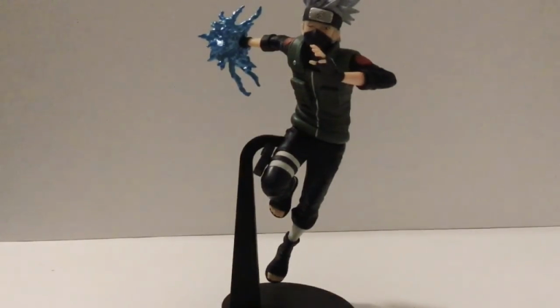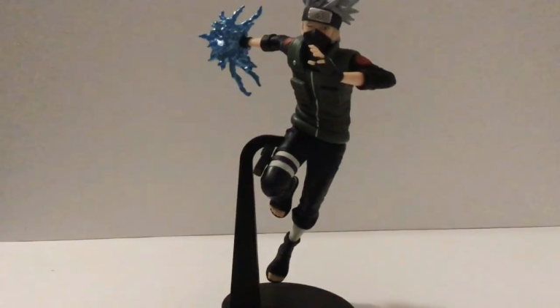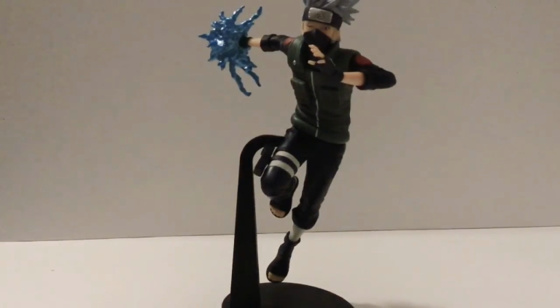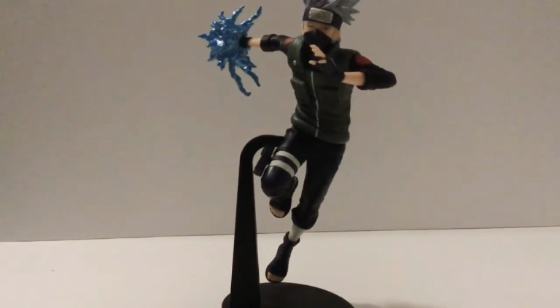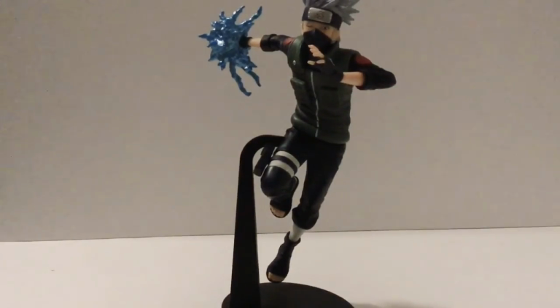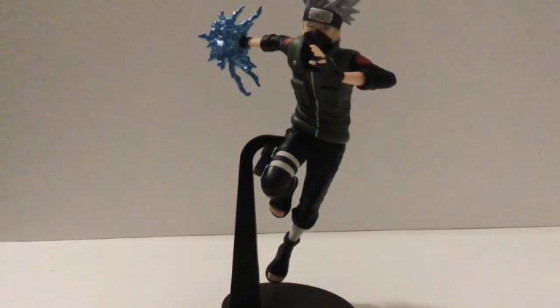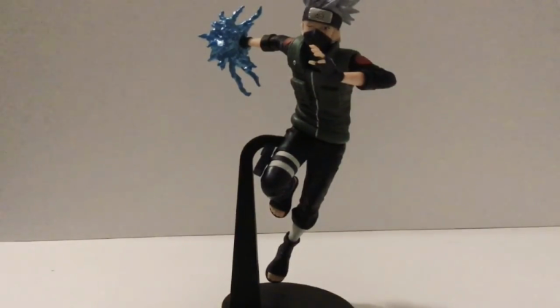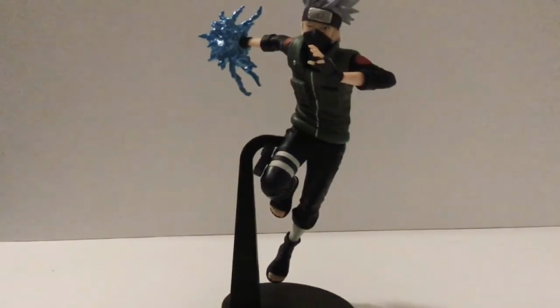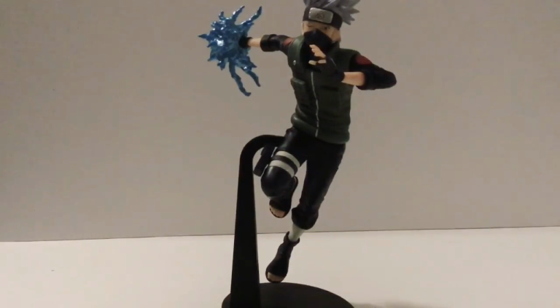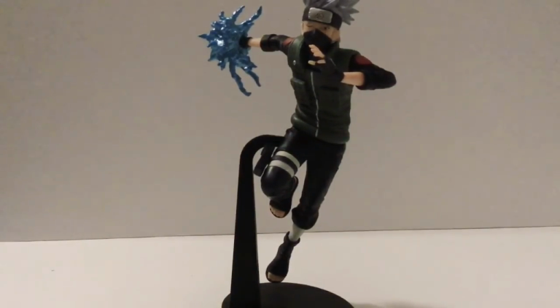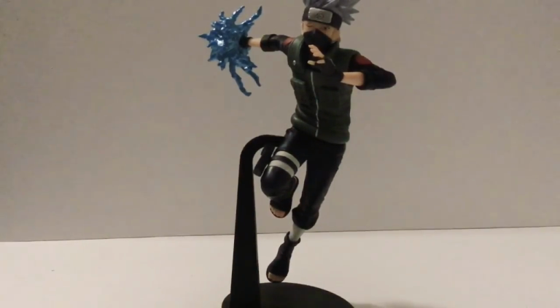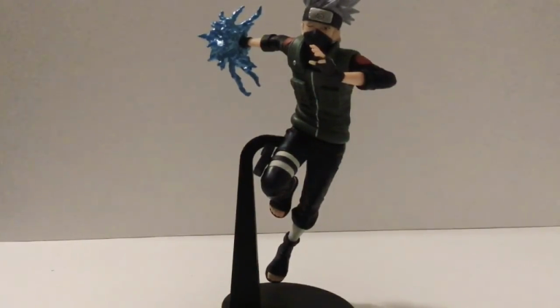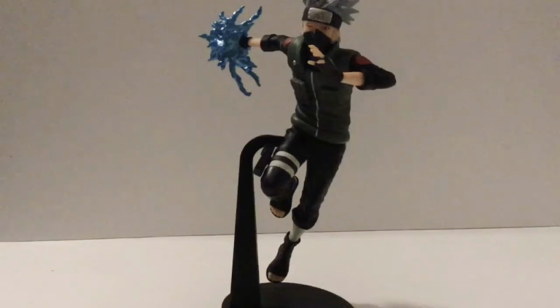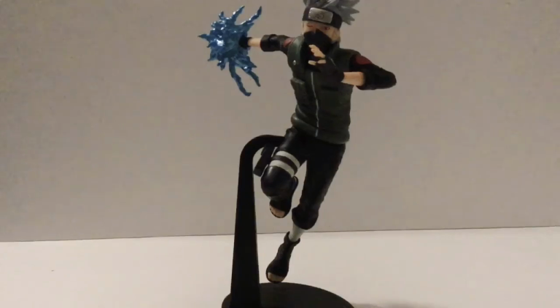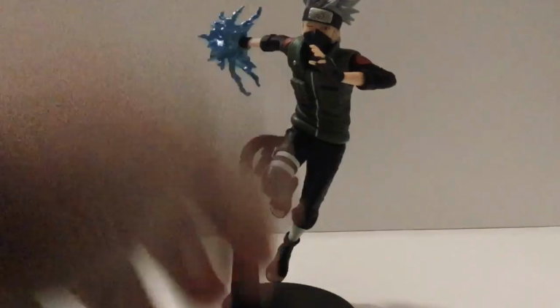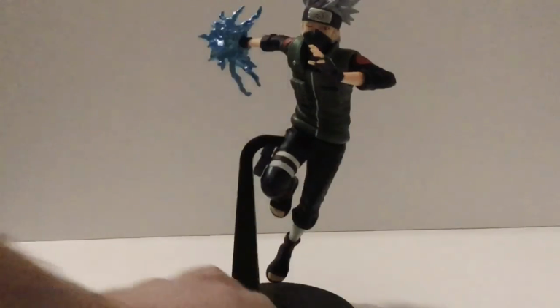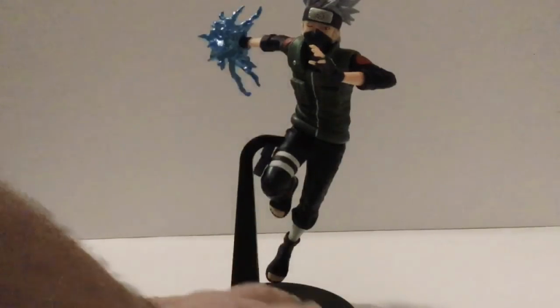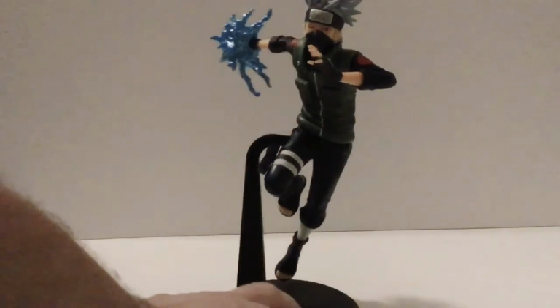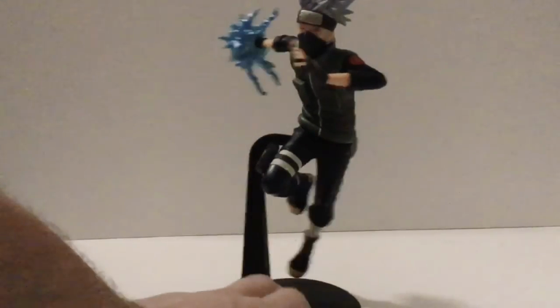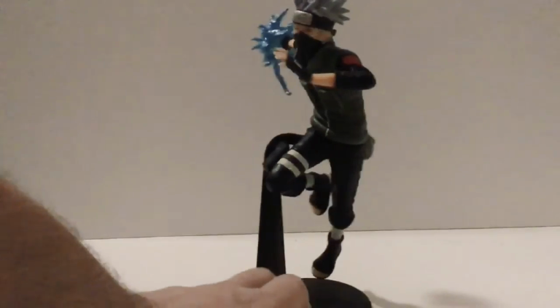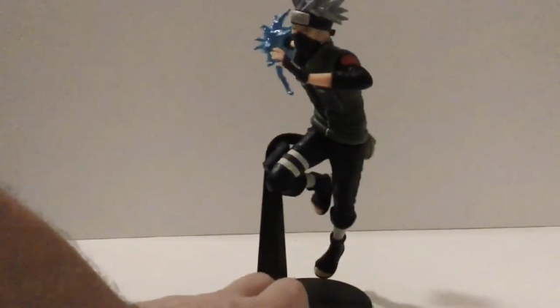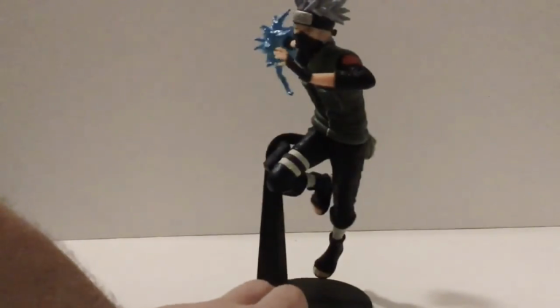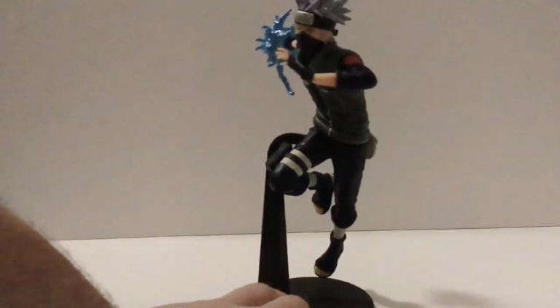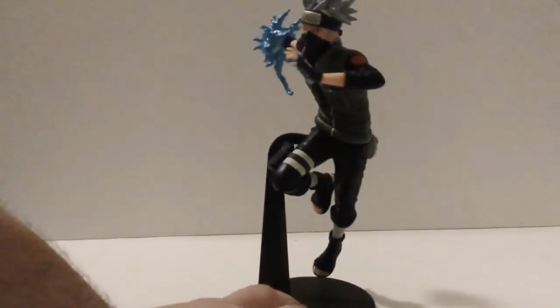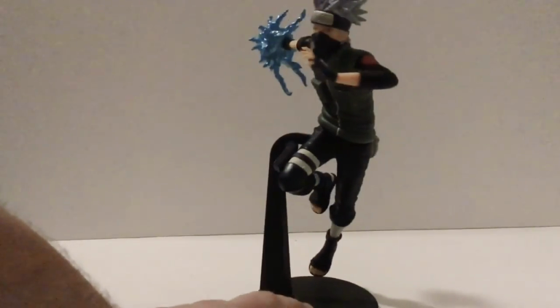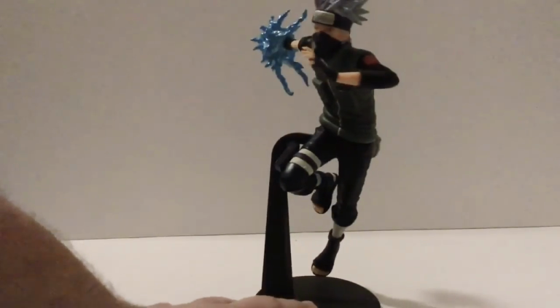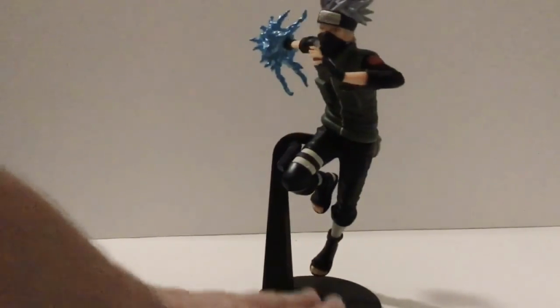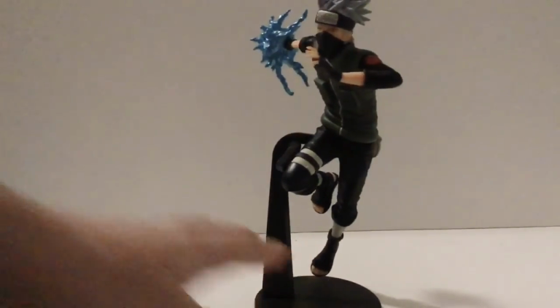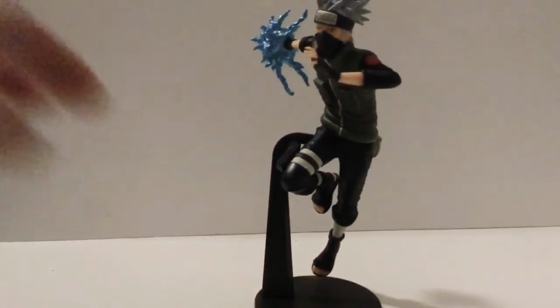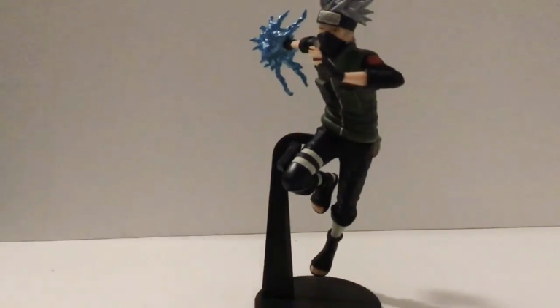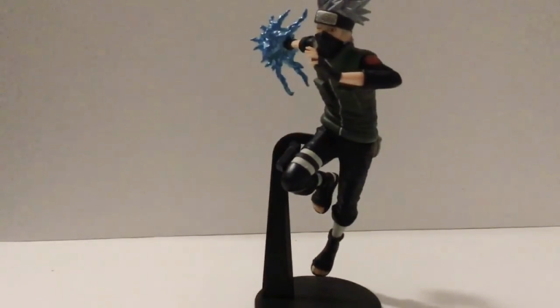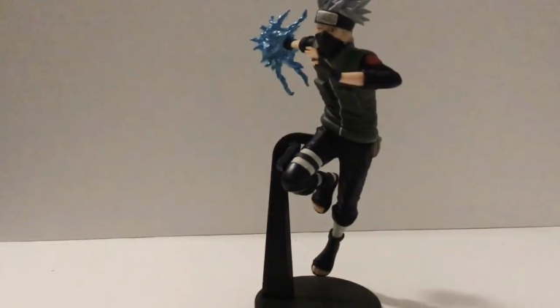If you are a fan of Naruto Shippuden or just Kakashi, I would definitely recommend this figure. And I would recommend getting it. Thank you for watching this review and stay tuned for more videos.